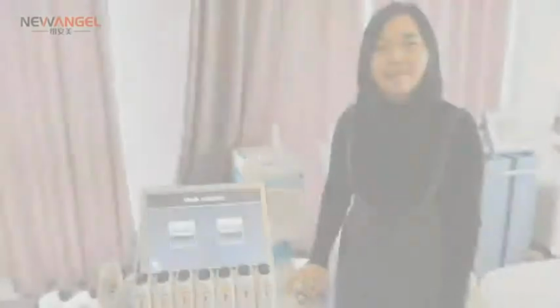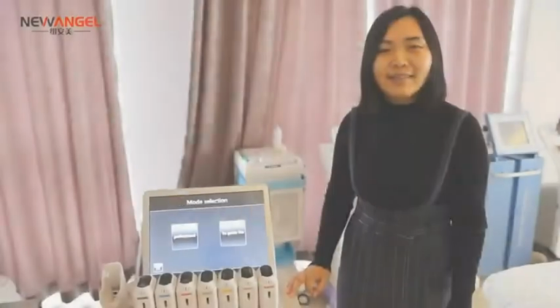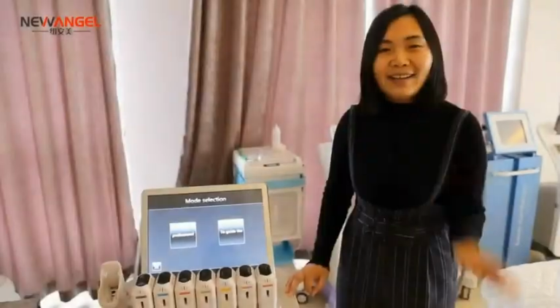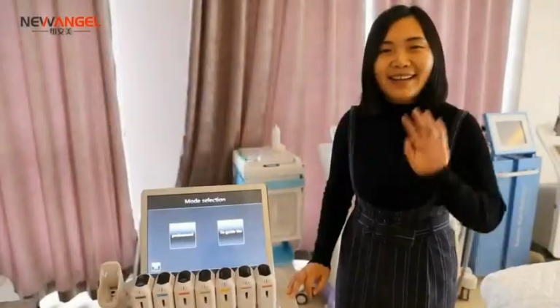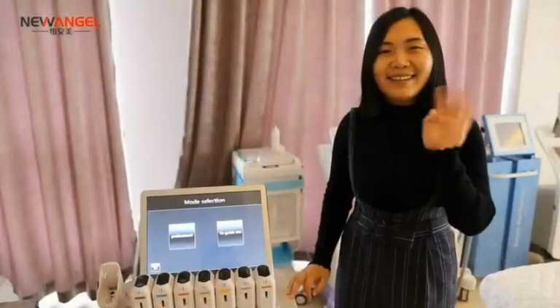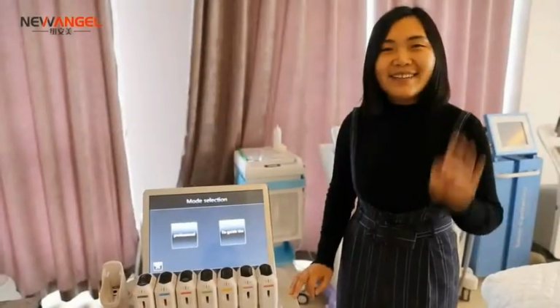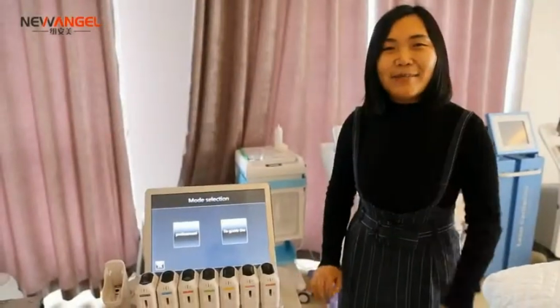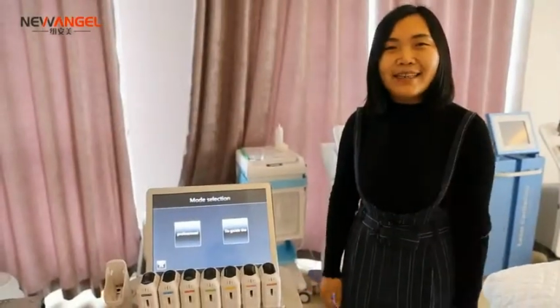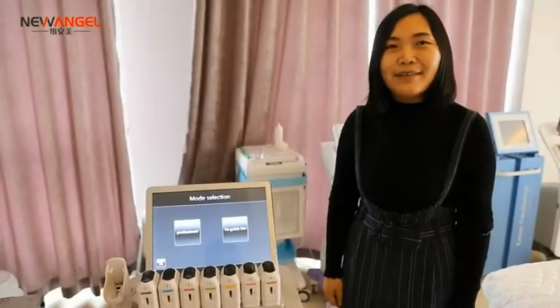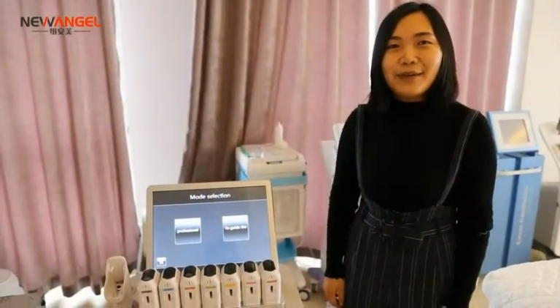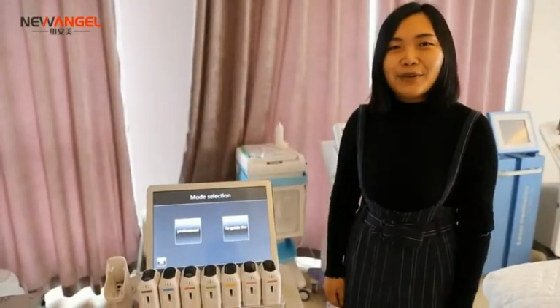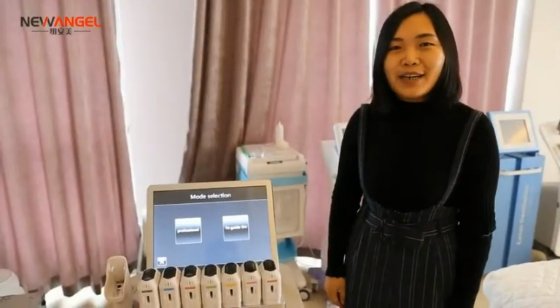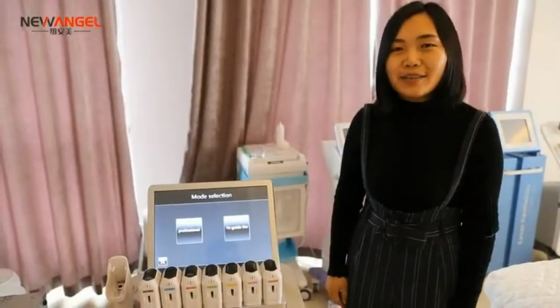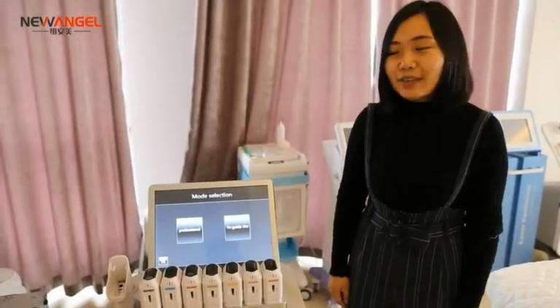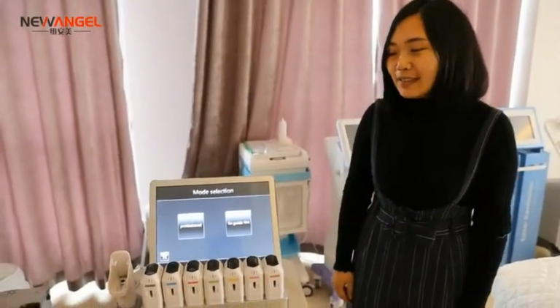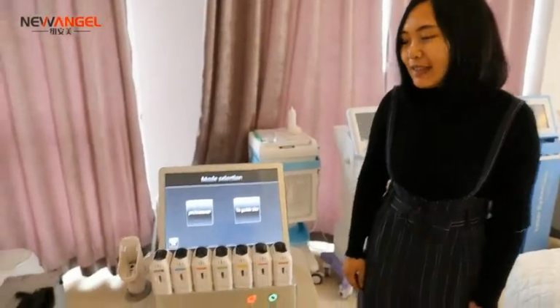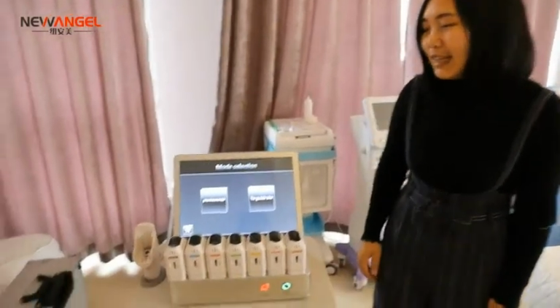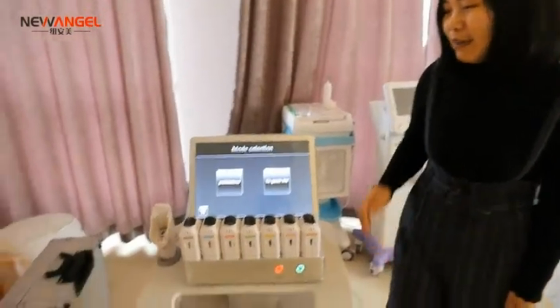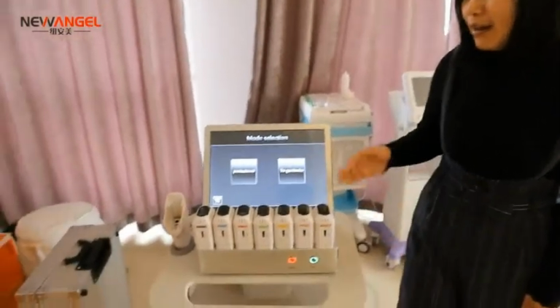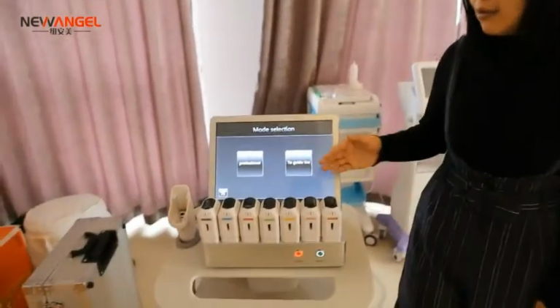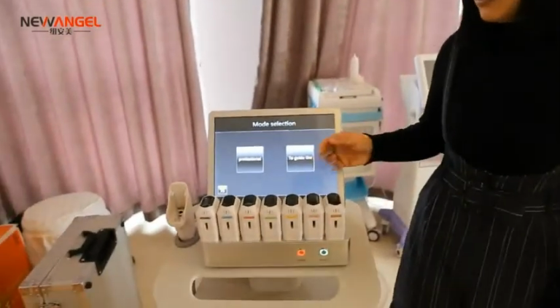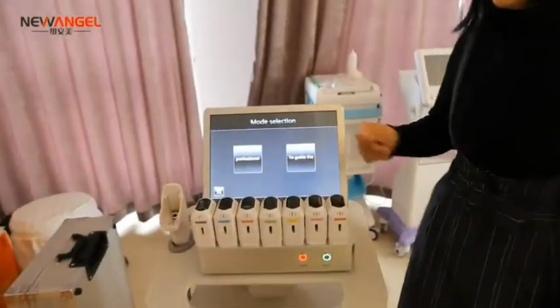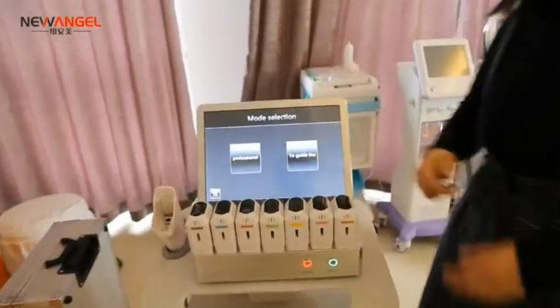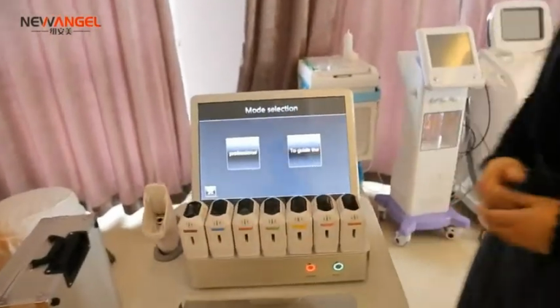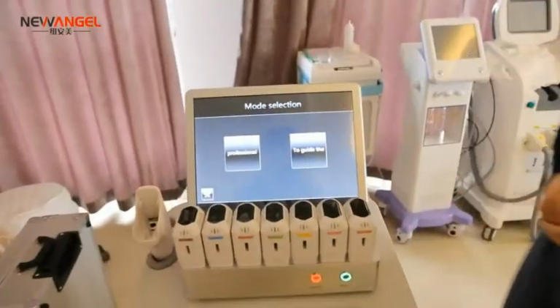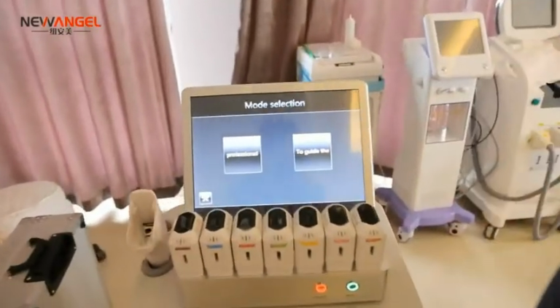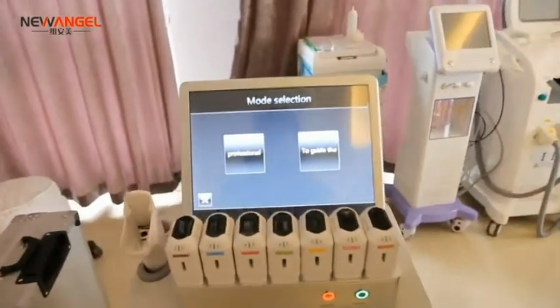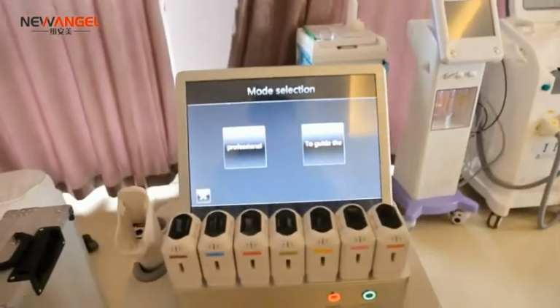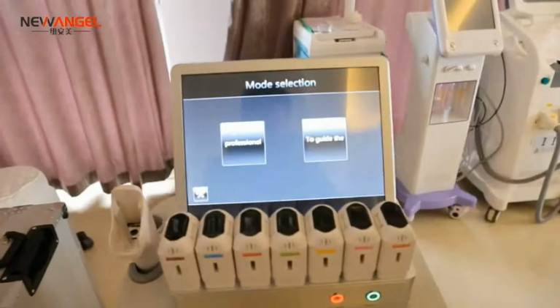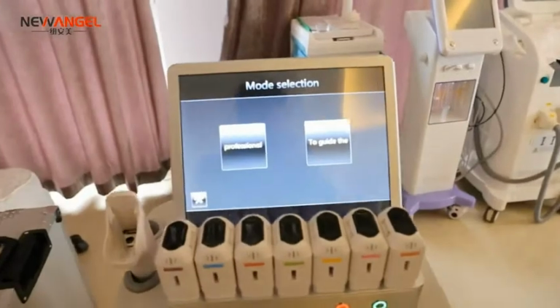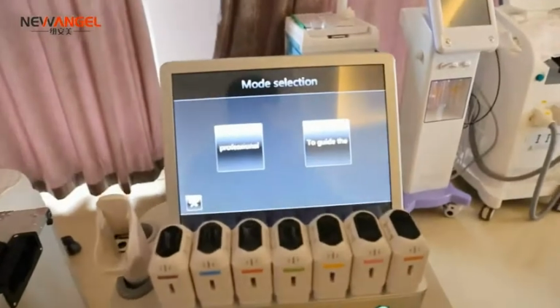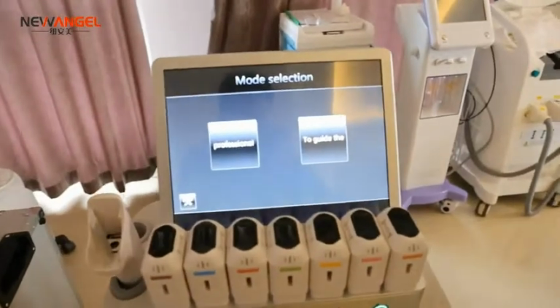Hello, I'm Inna from New Angel. Today I want to introduce our next Haifu machine.